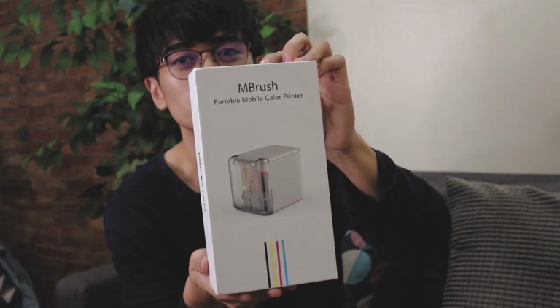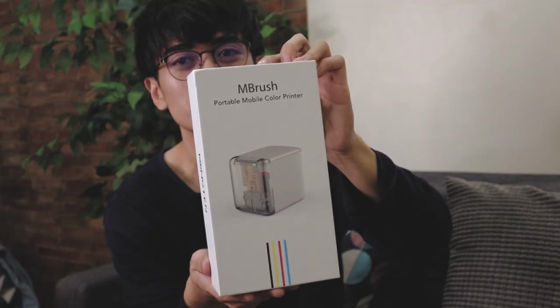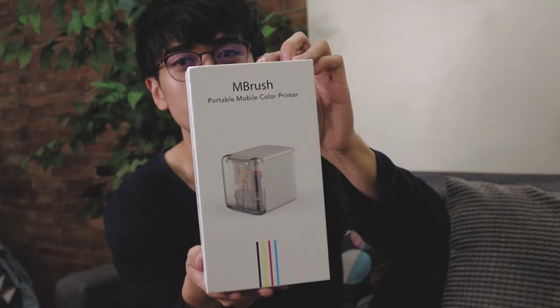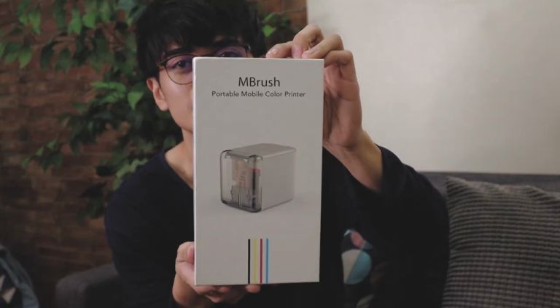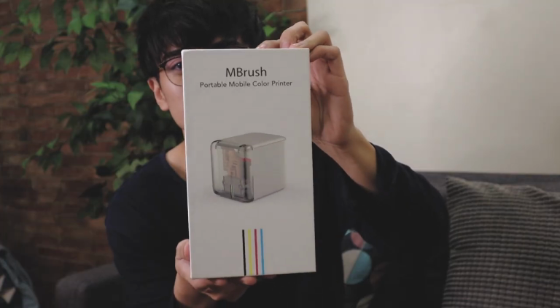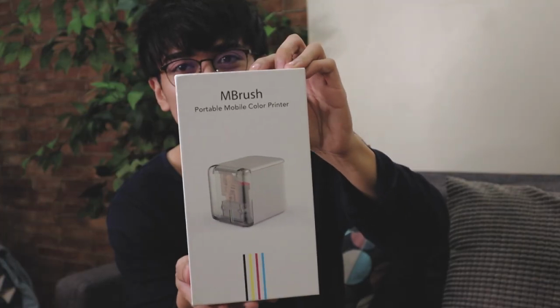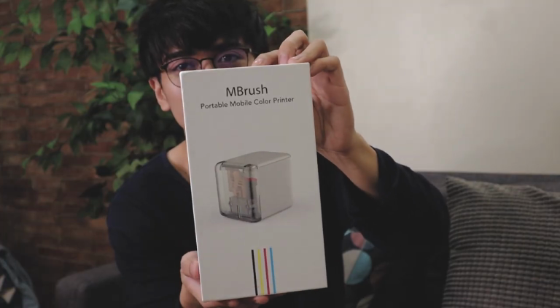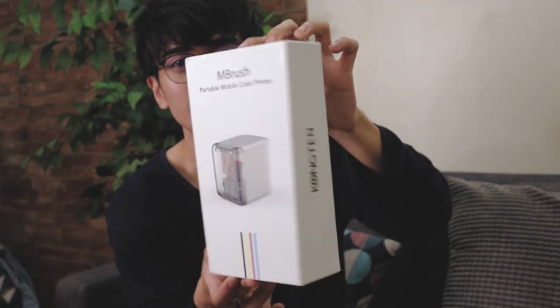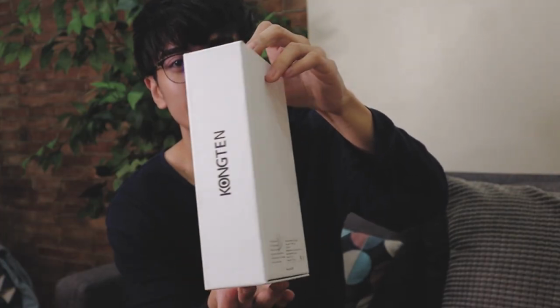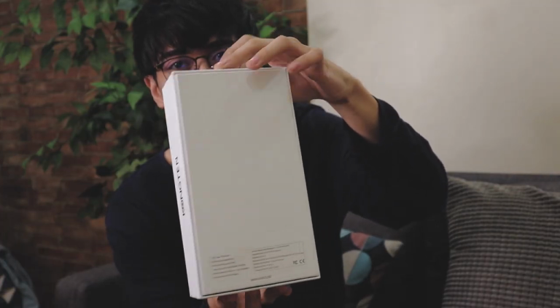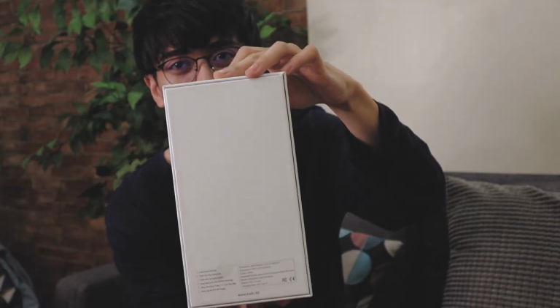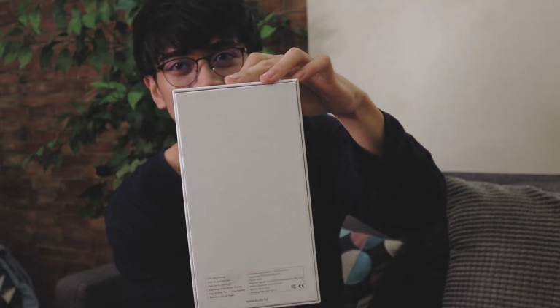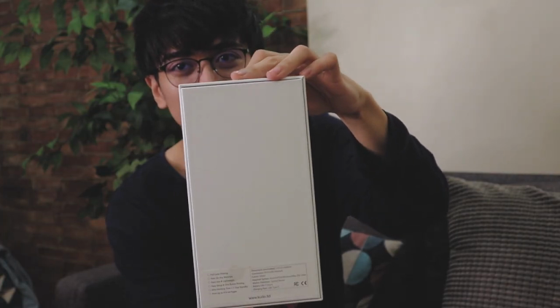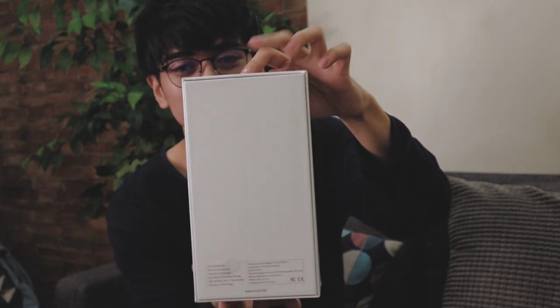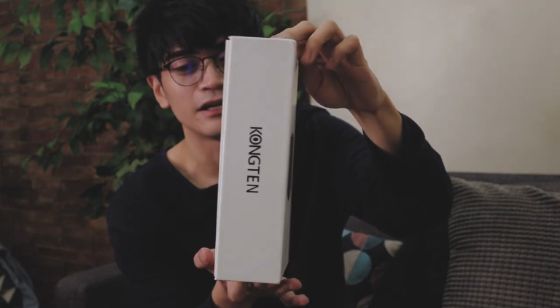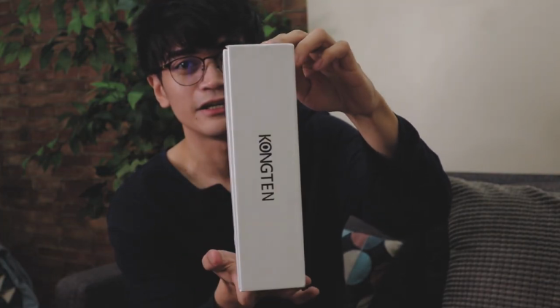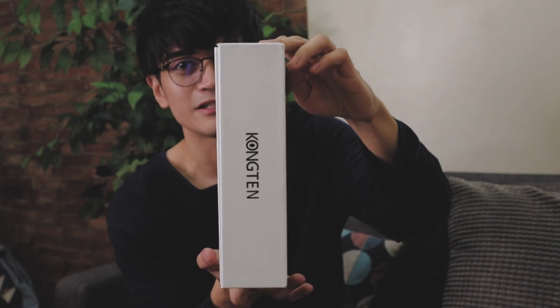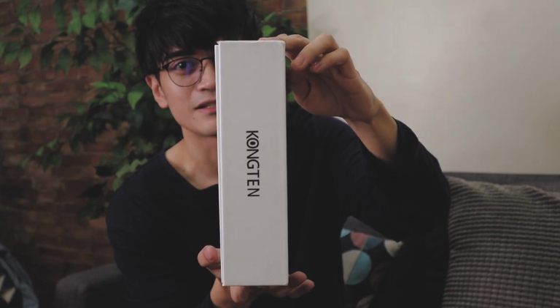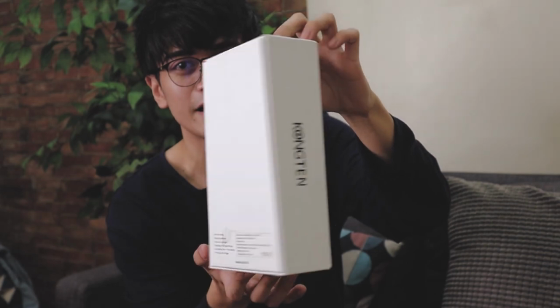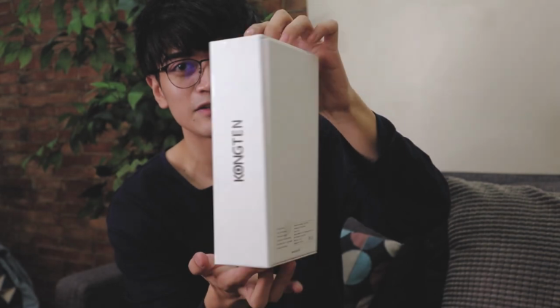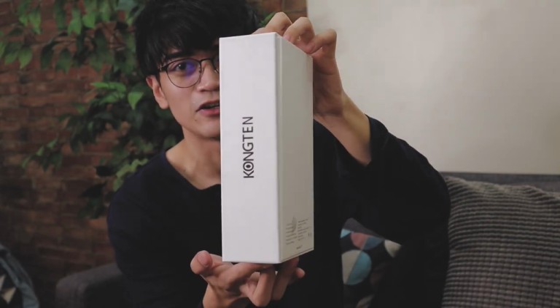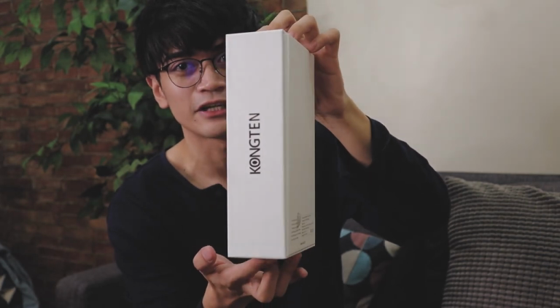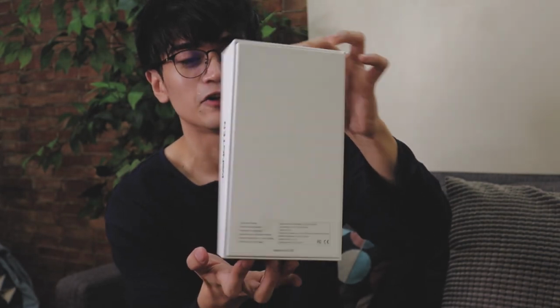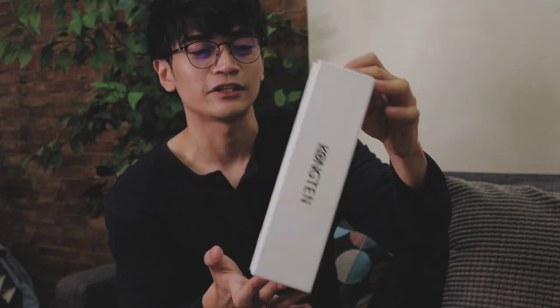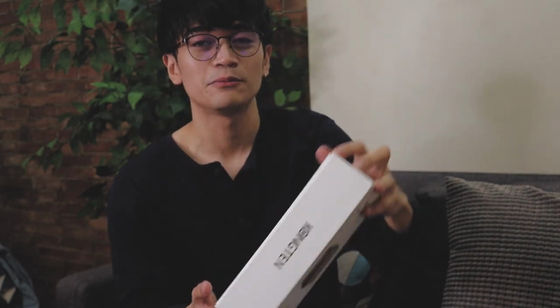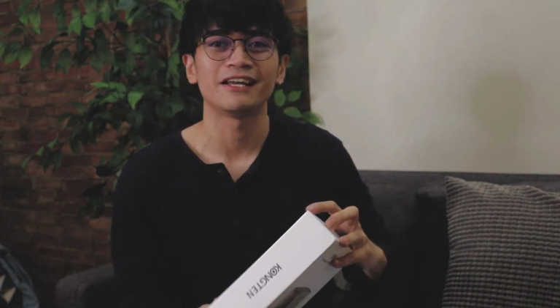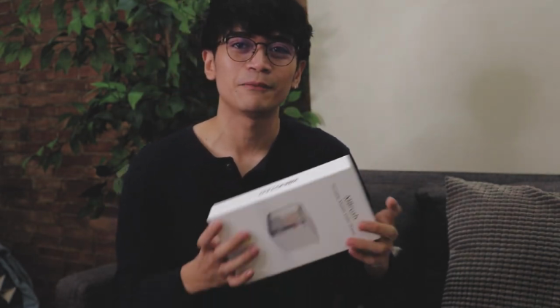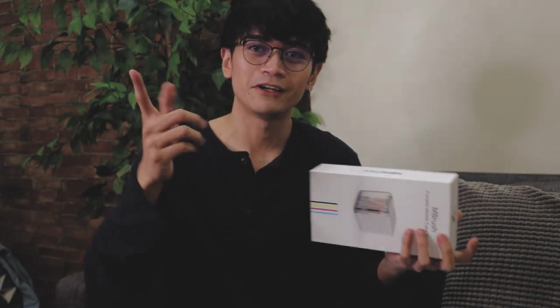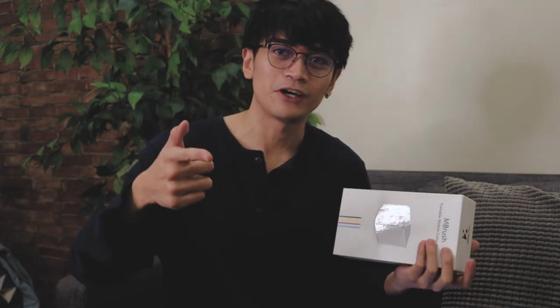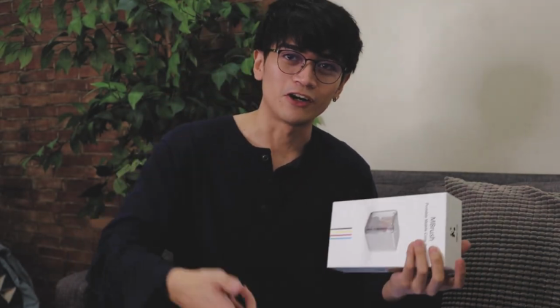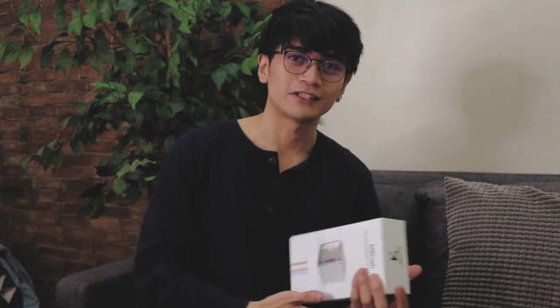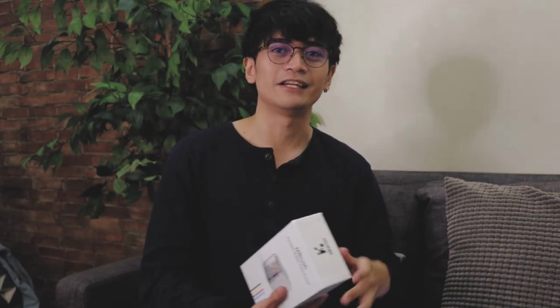So ito yung box. This is the front. This is the back. And then this is the sides. The brand, by the way, is Kongten.